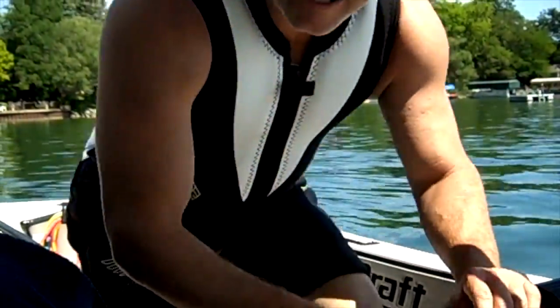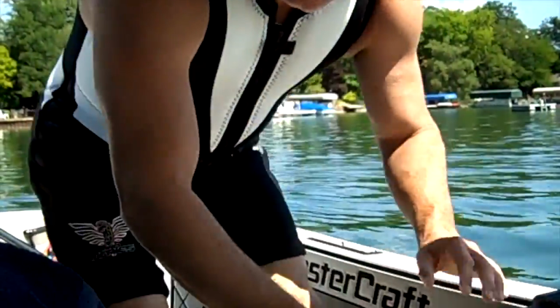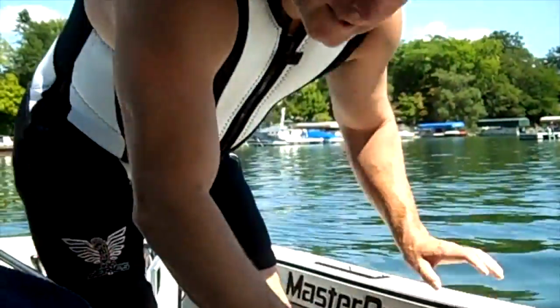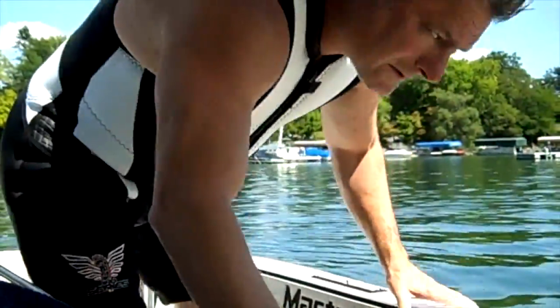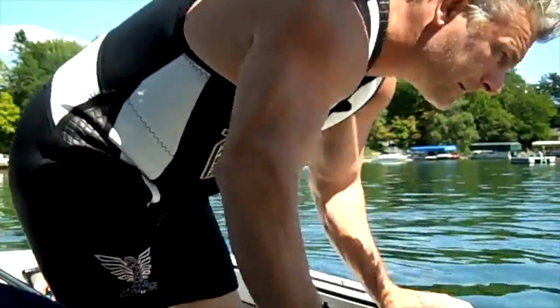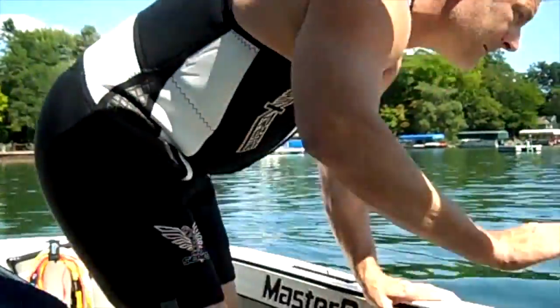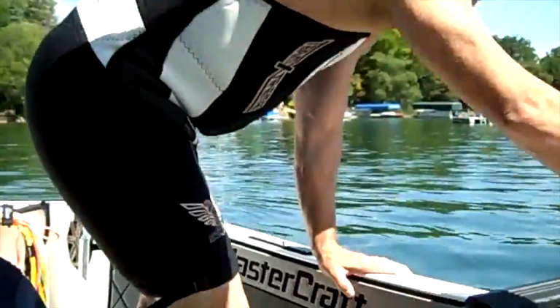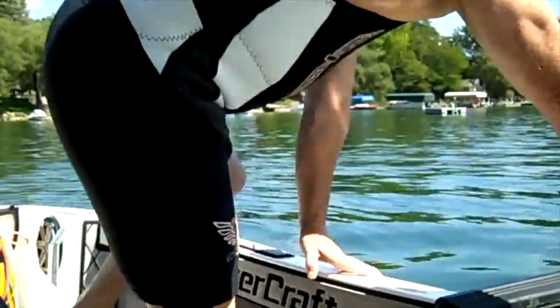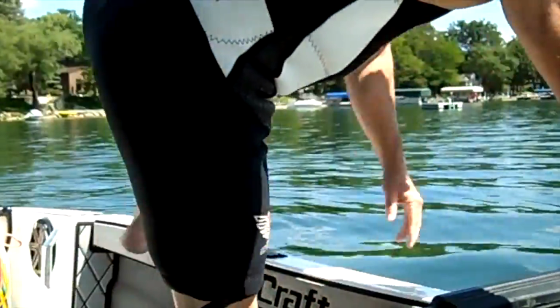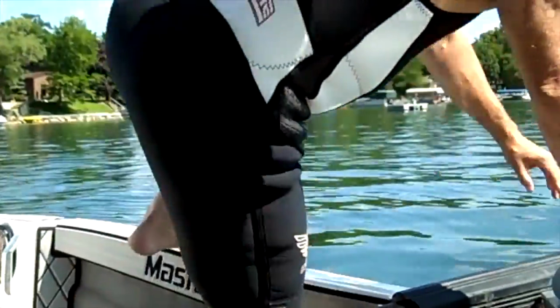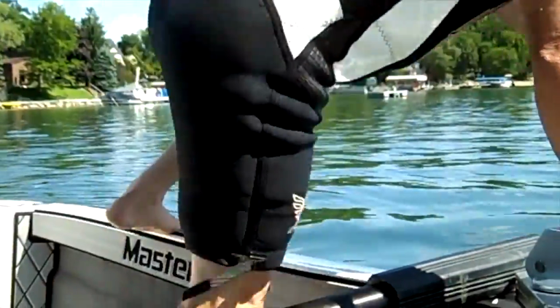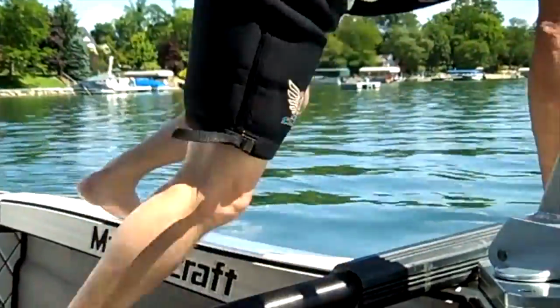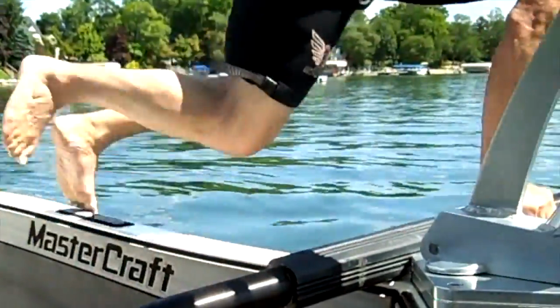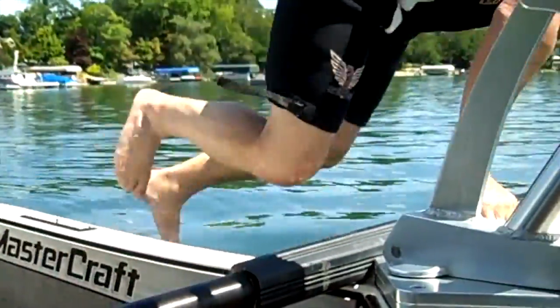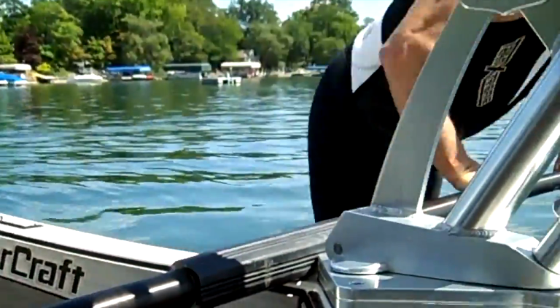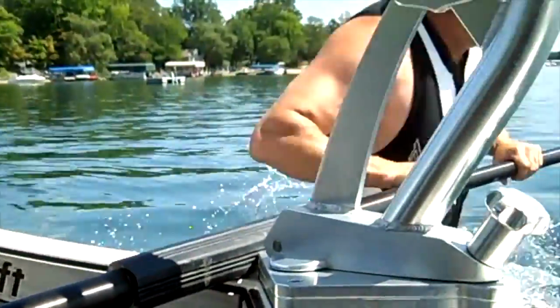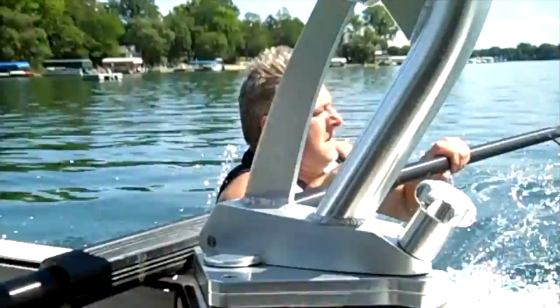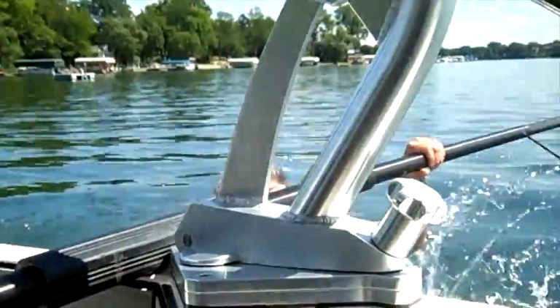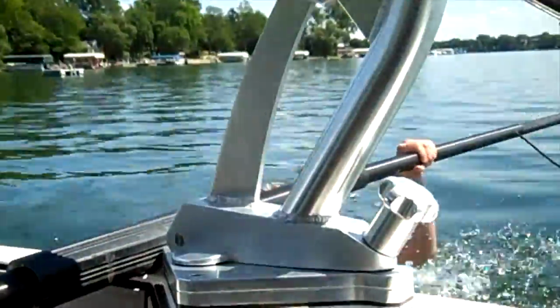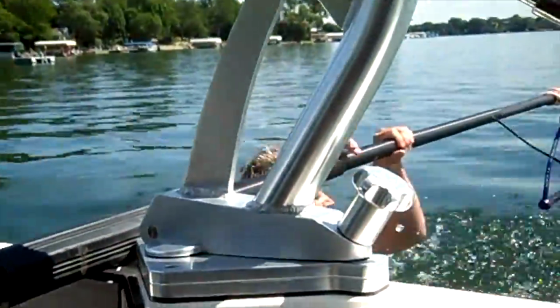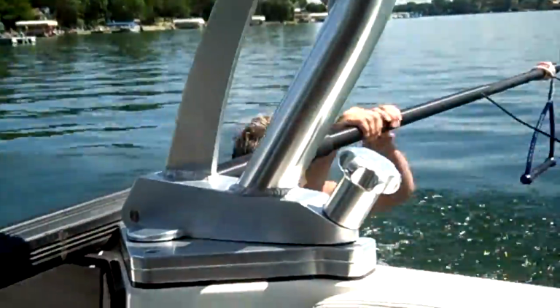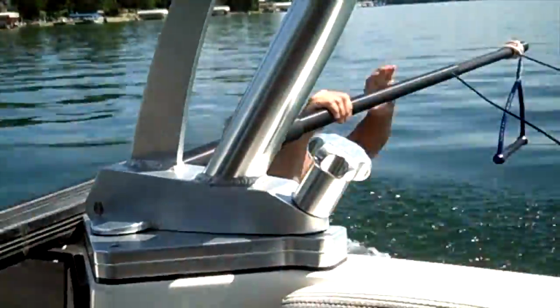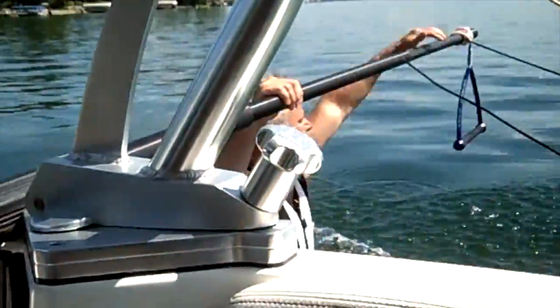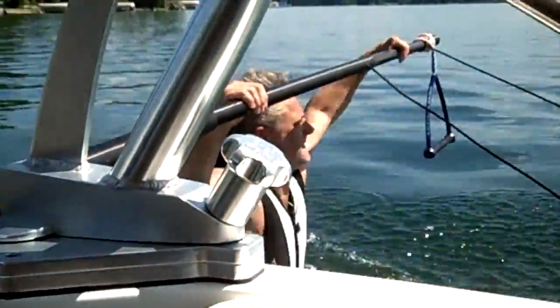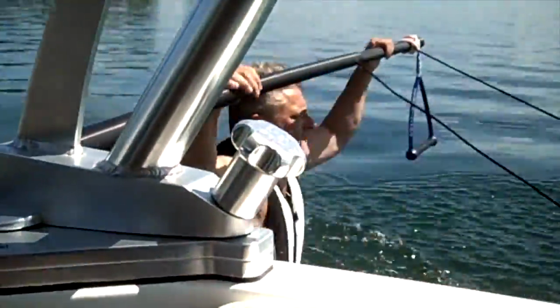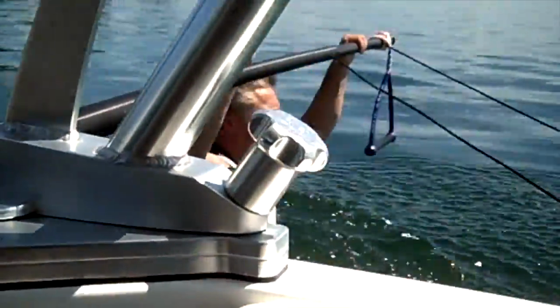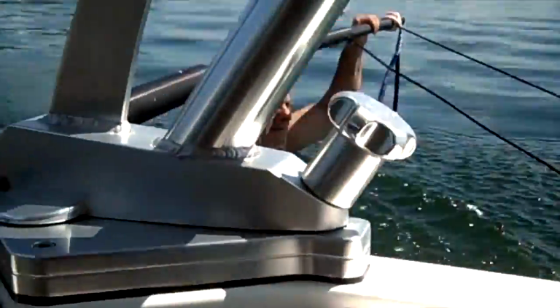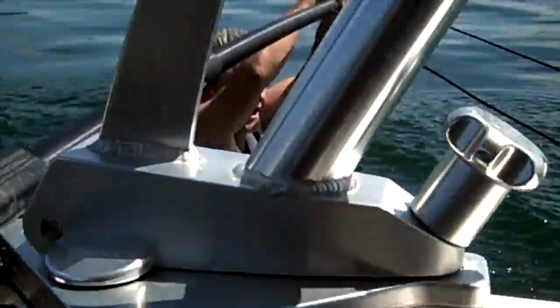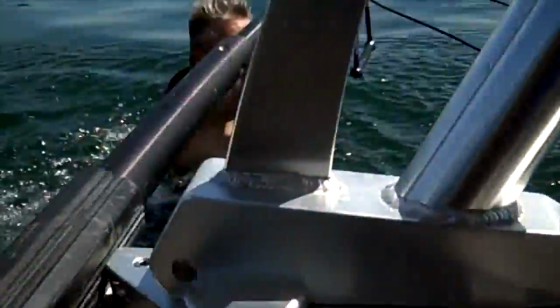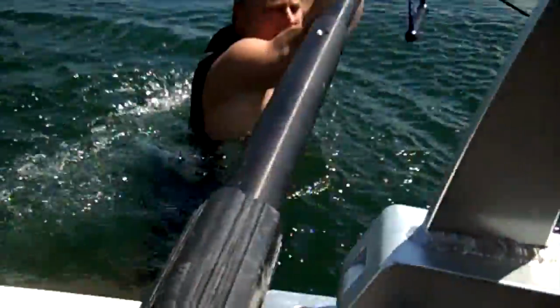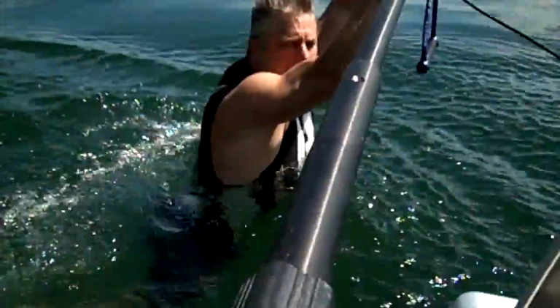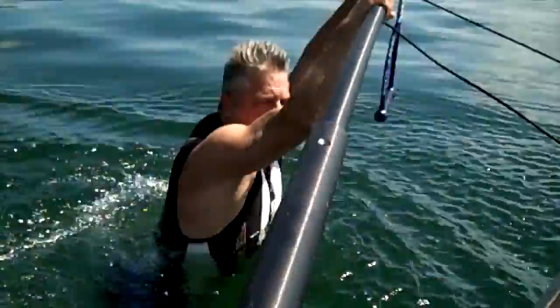Alright, you ready? Alright, let it happen.